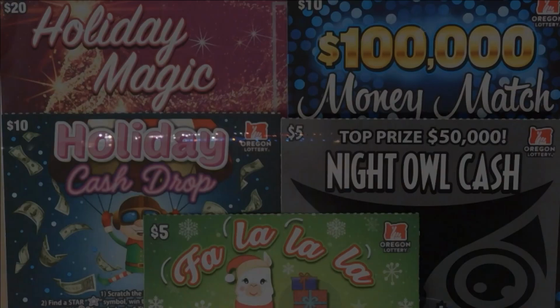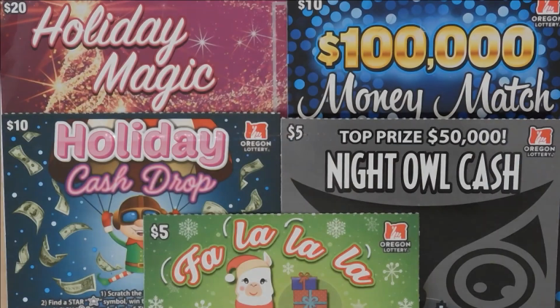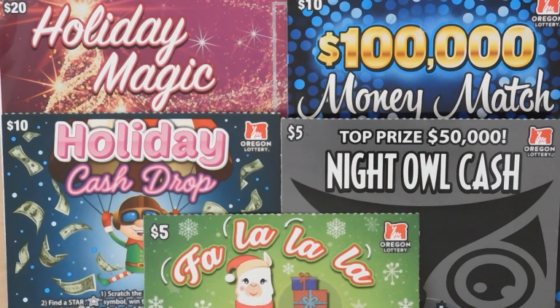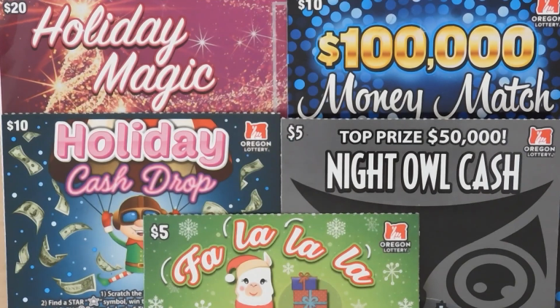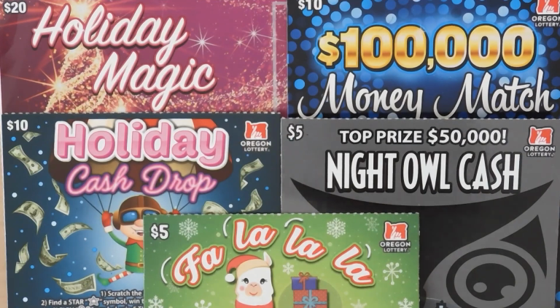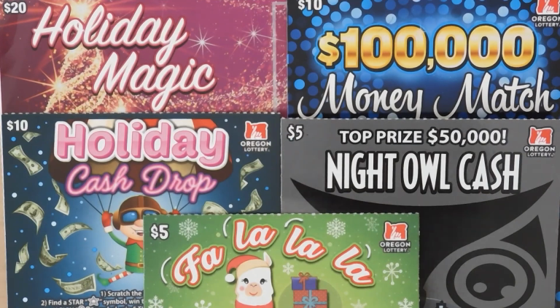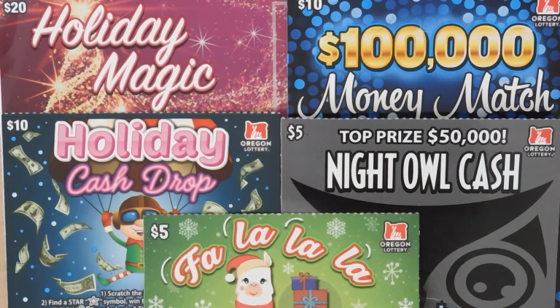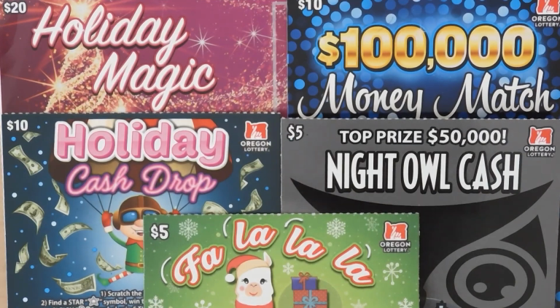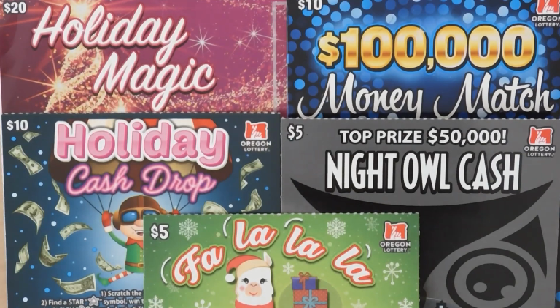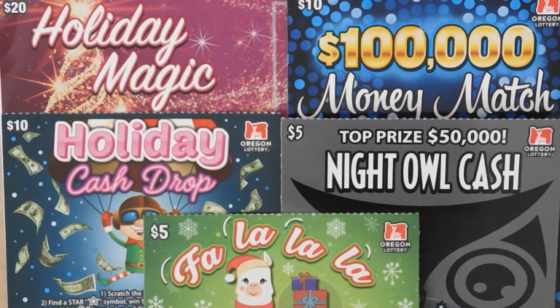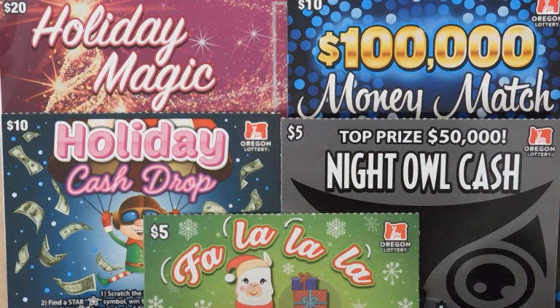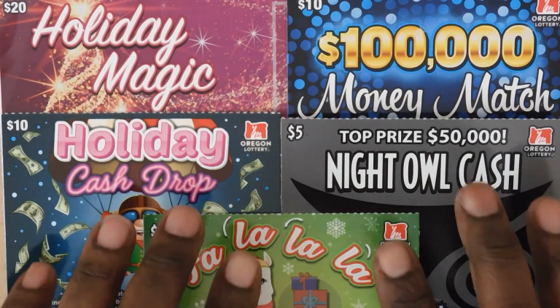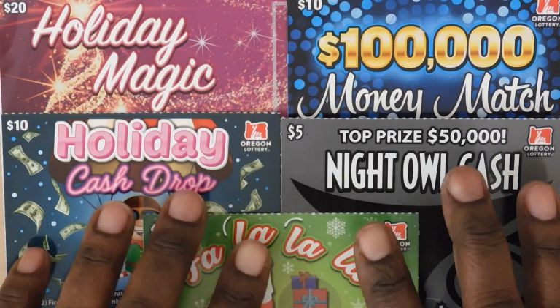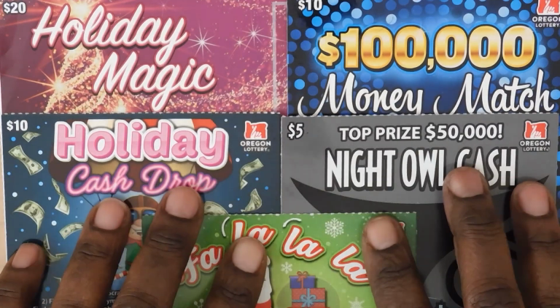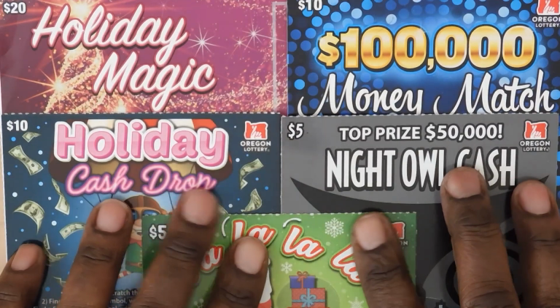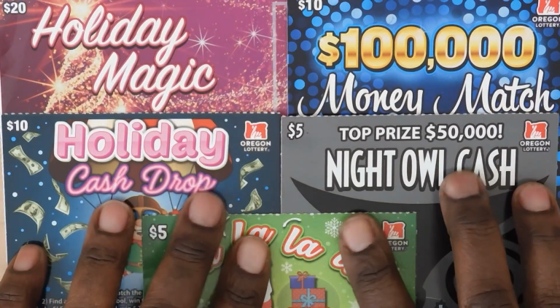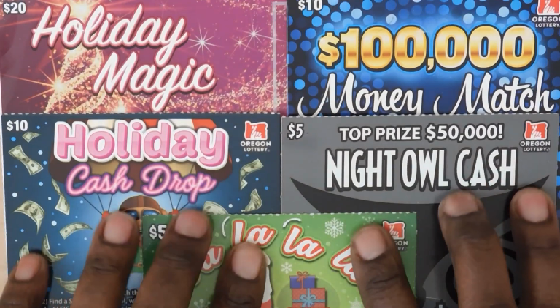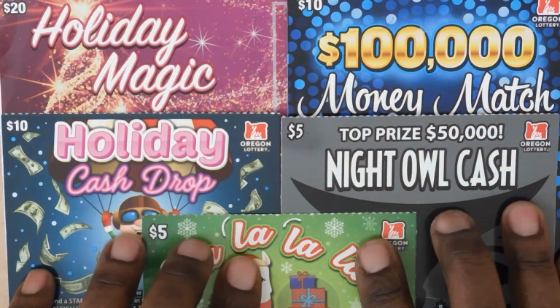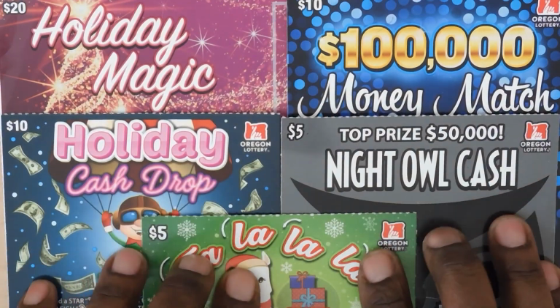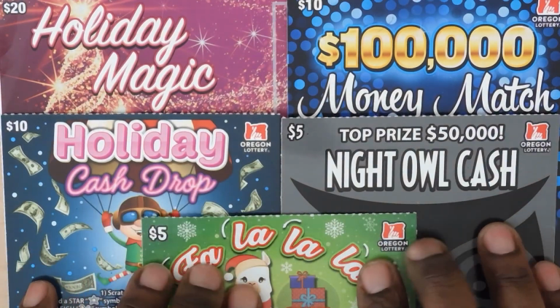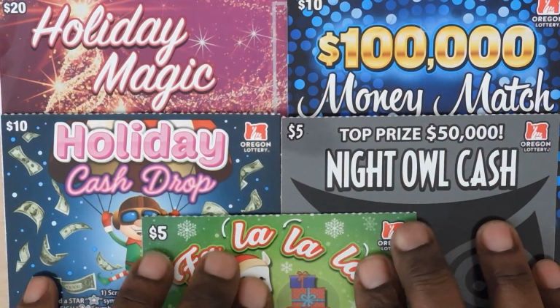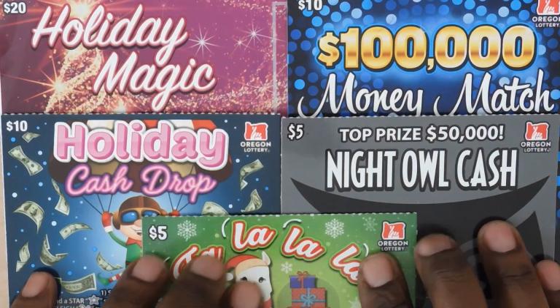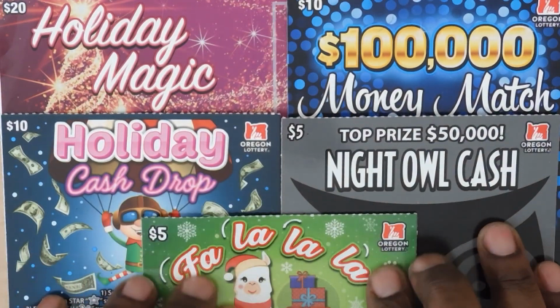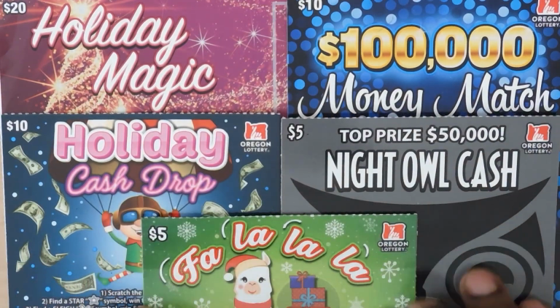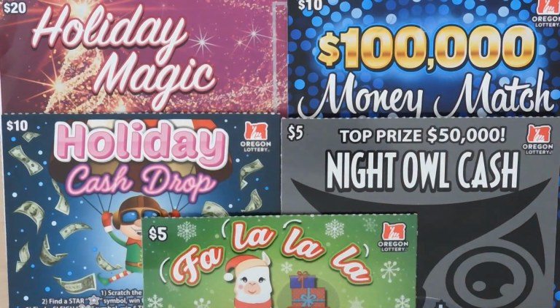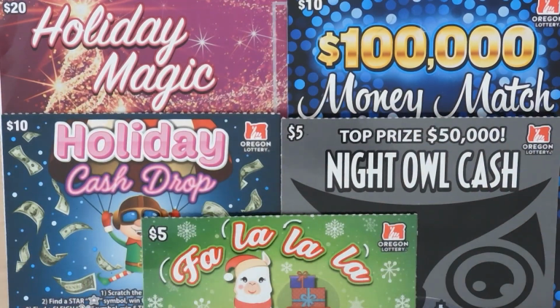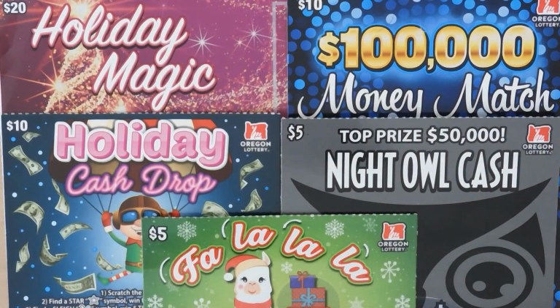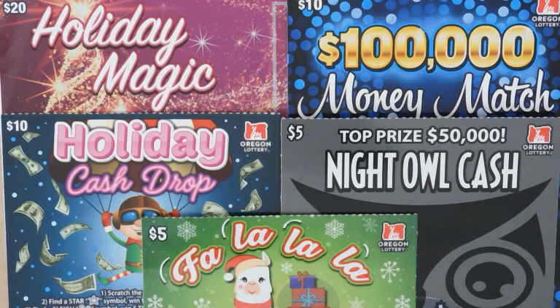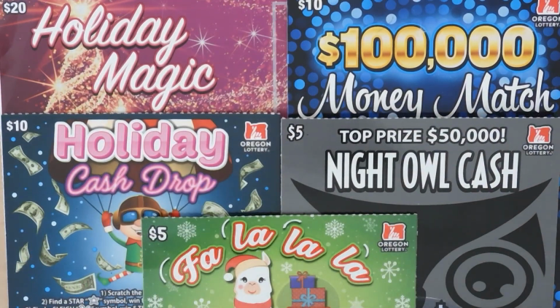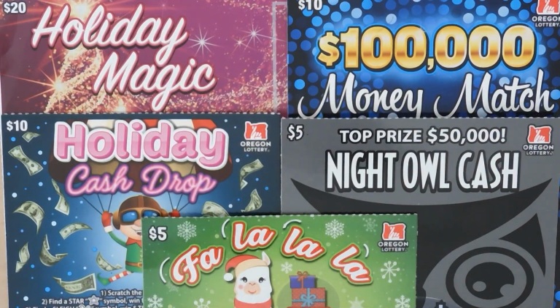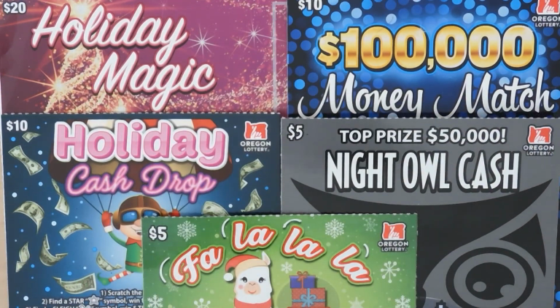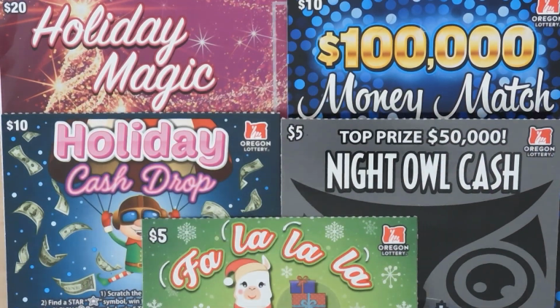Hi YouTube and welcome to Million Miler Scratcher. I'm in Oregon scratching my favorite Oregon lottery tickets, so let's see how we do.